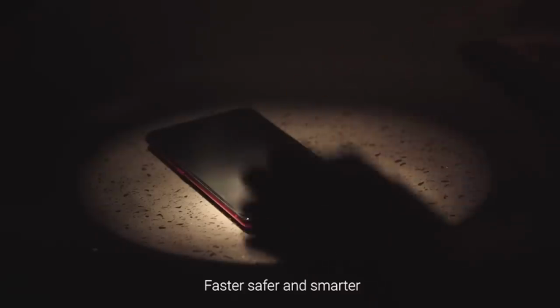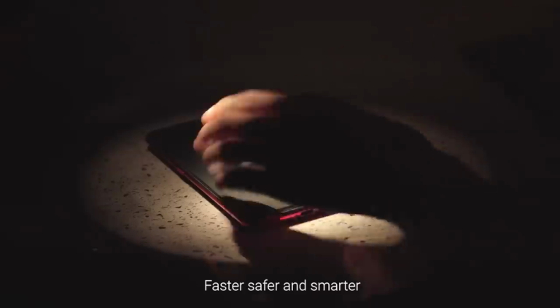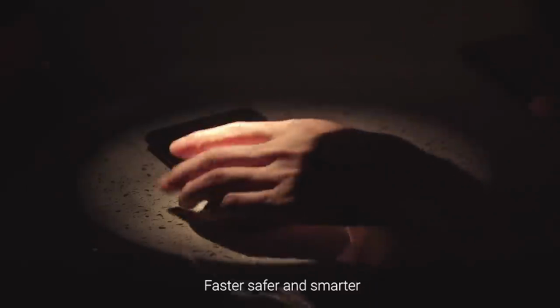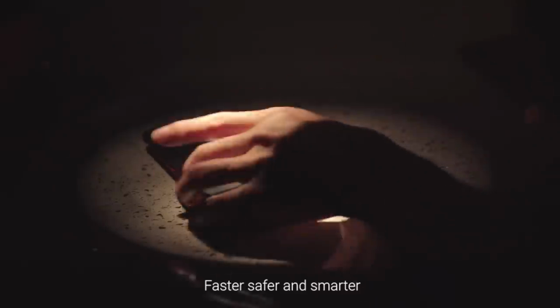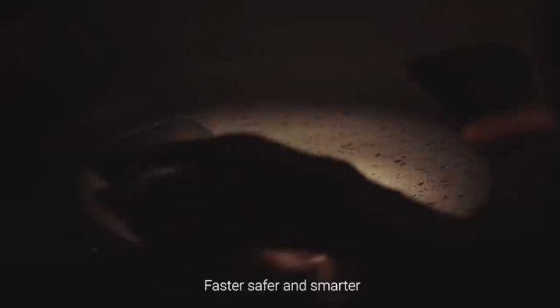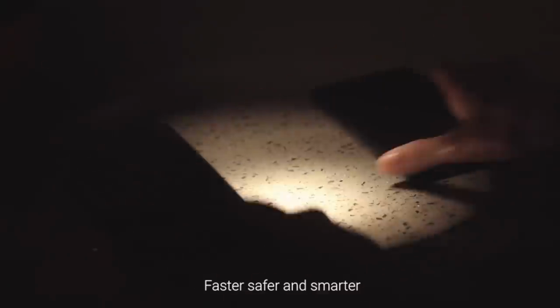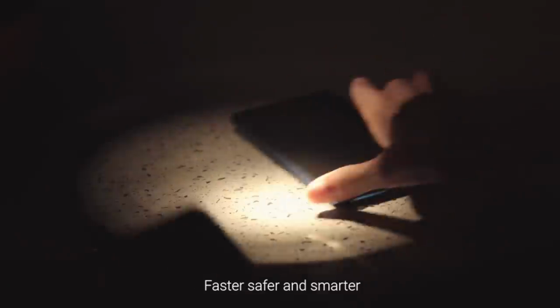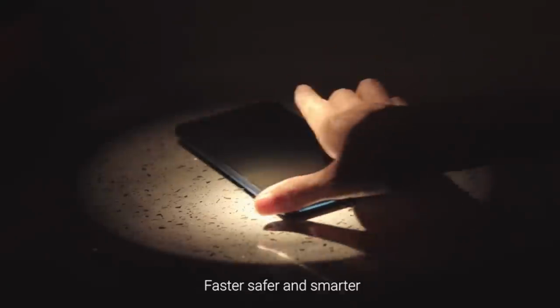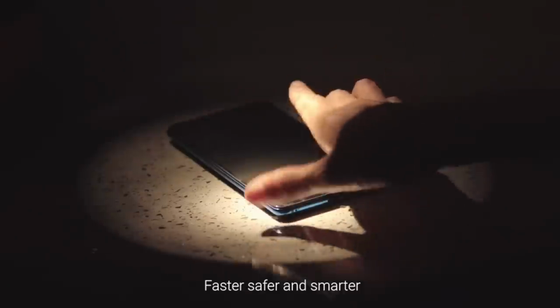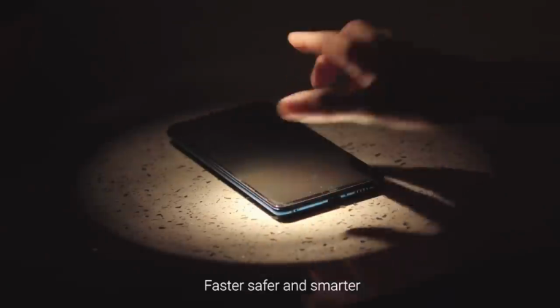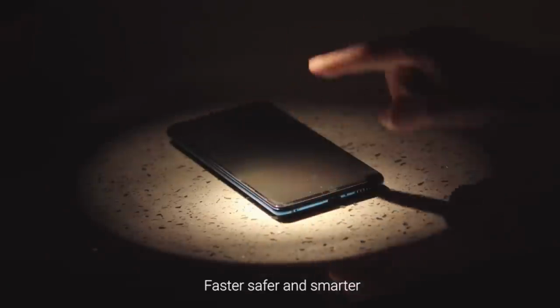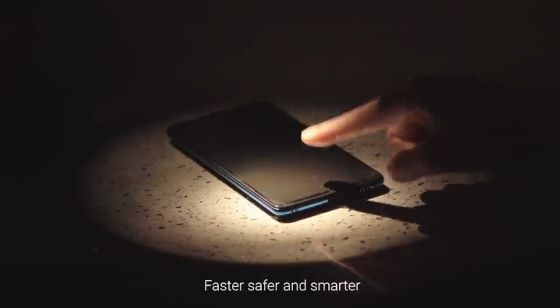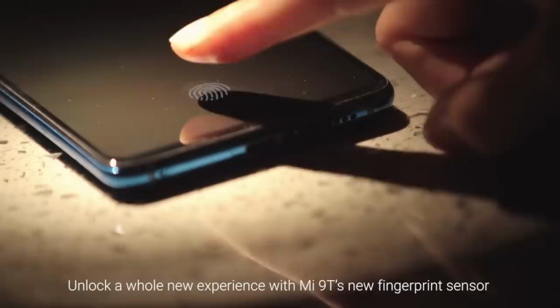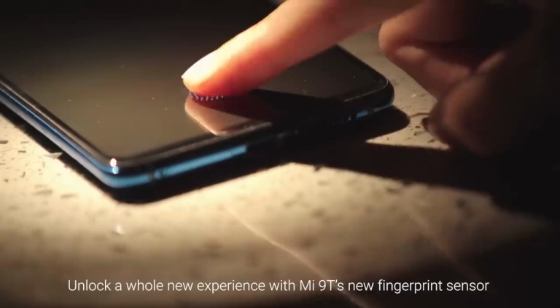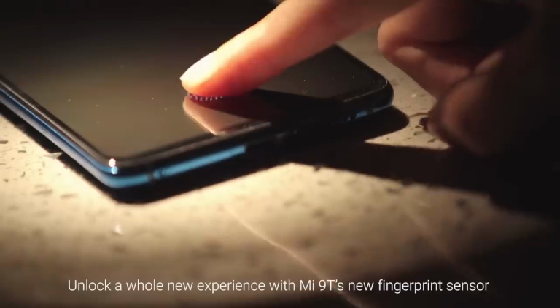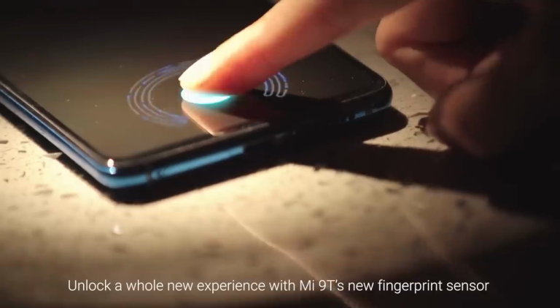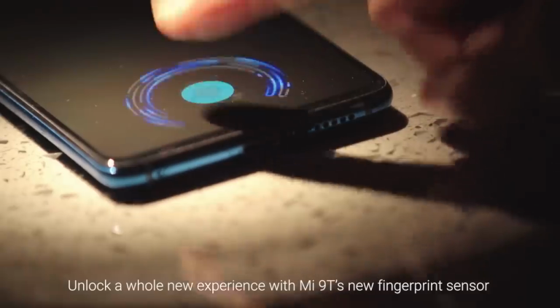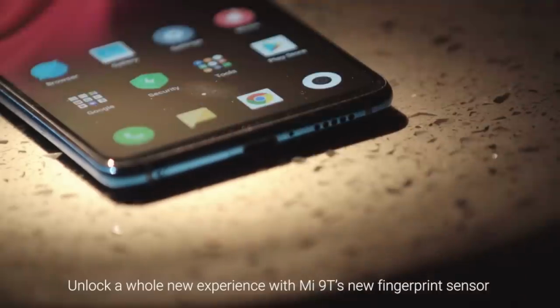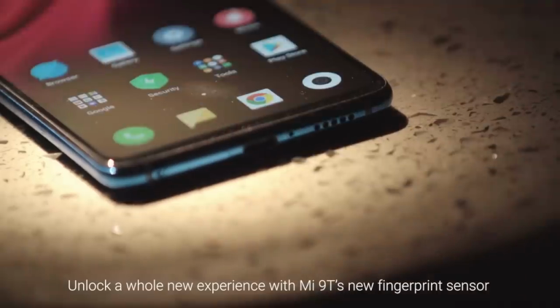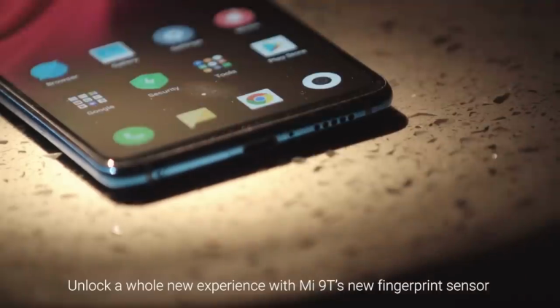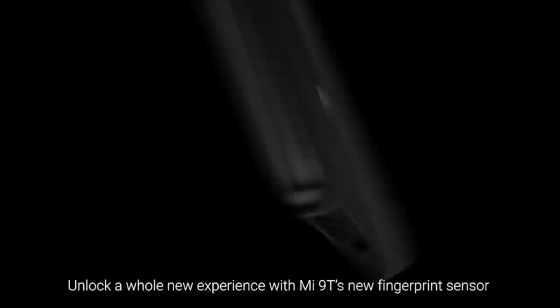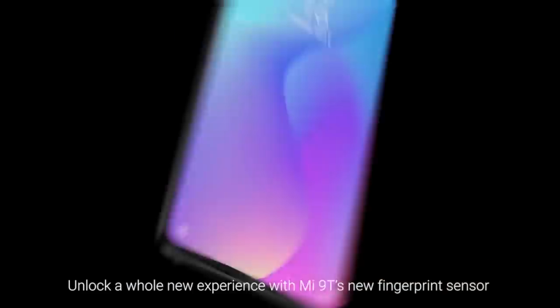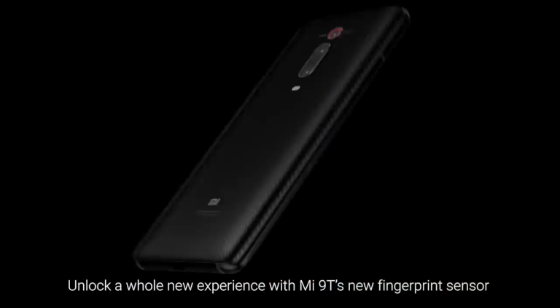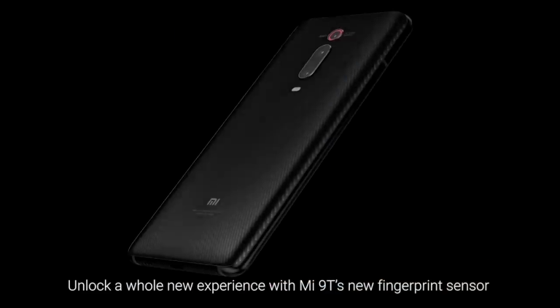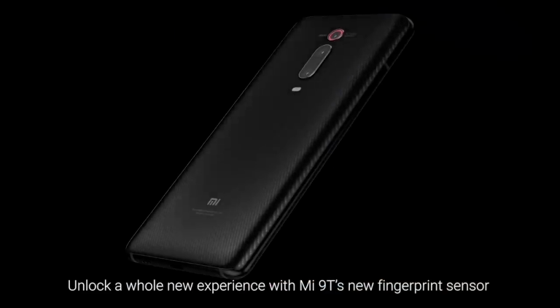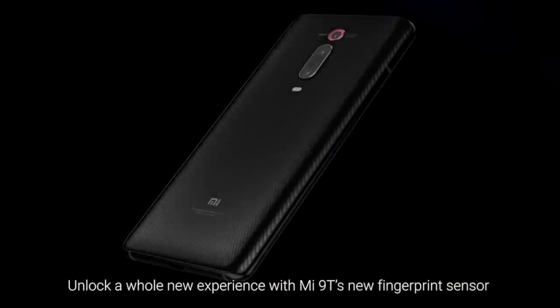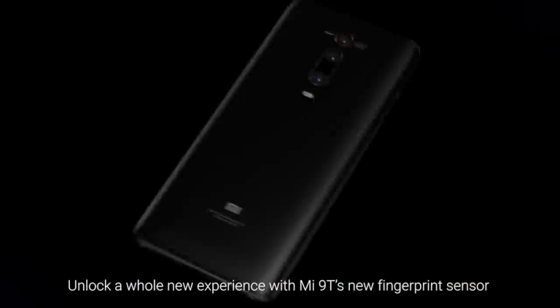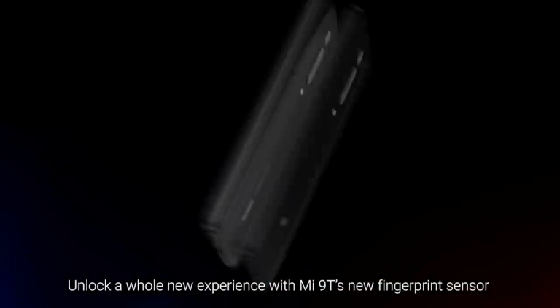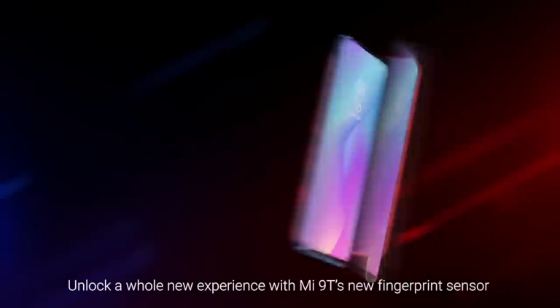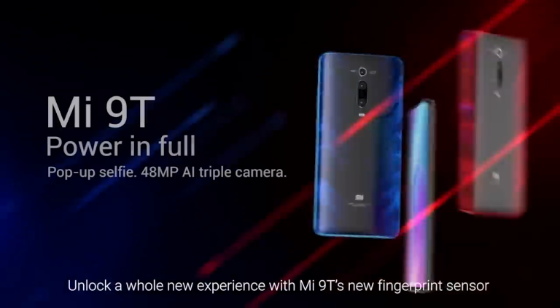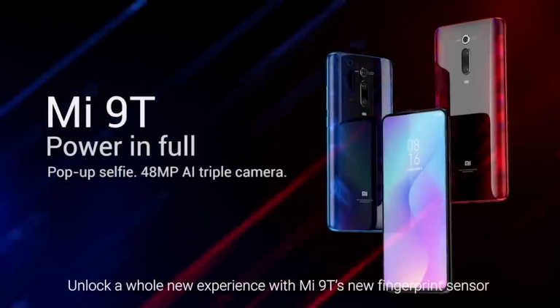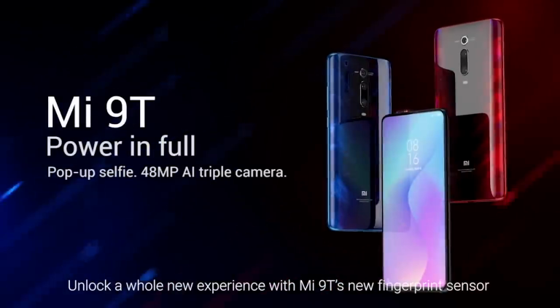Faster, safer and smarter — unlock a whole new experience with the Mi 9T's new fingerprint sensor.